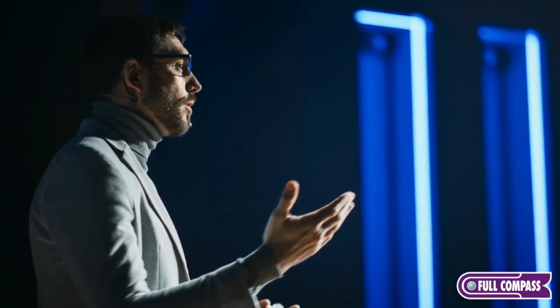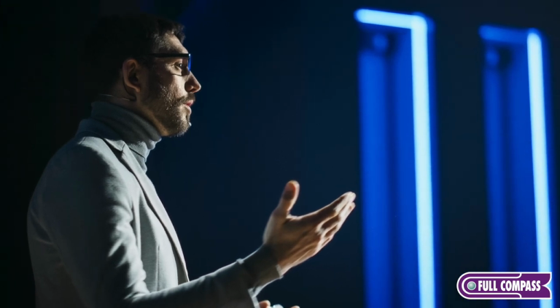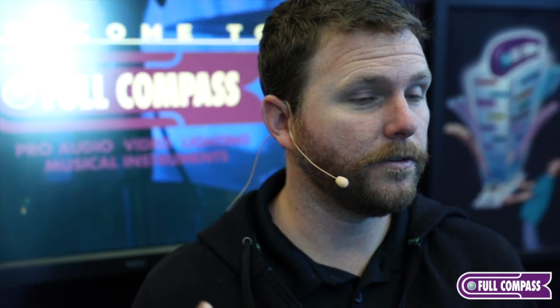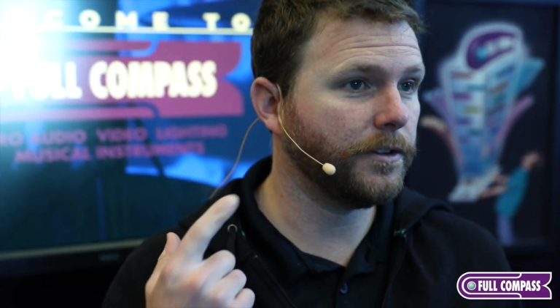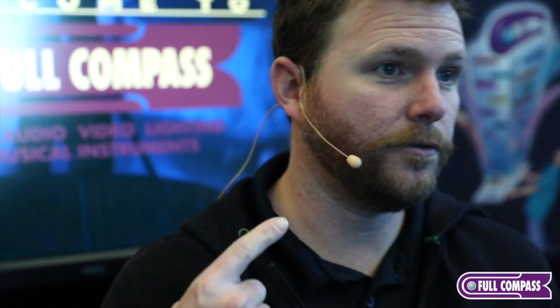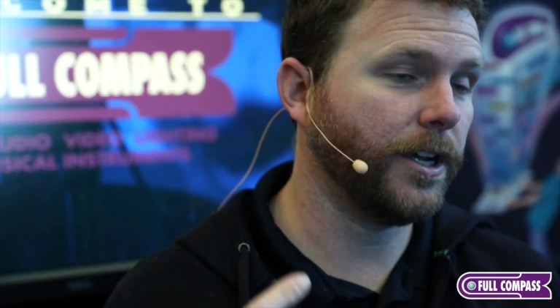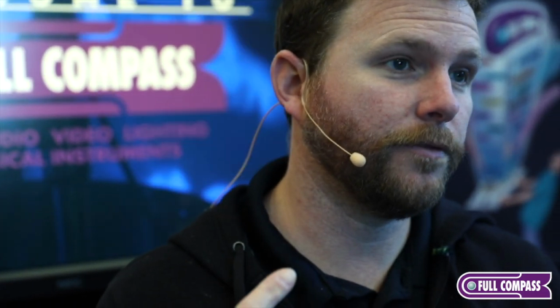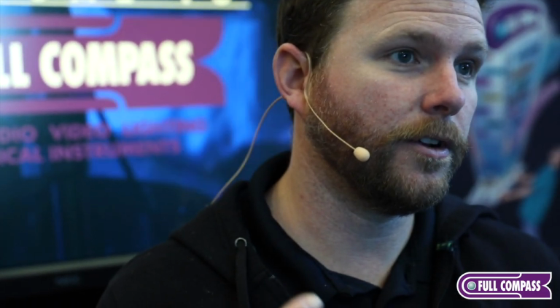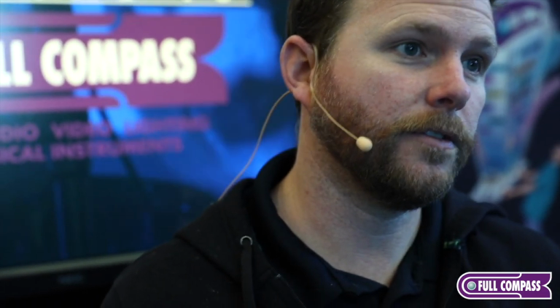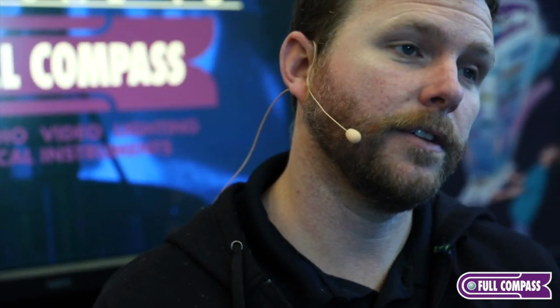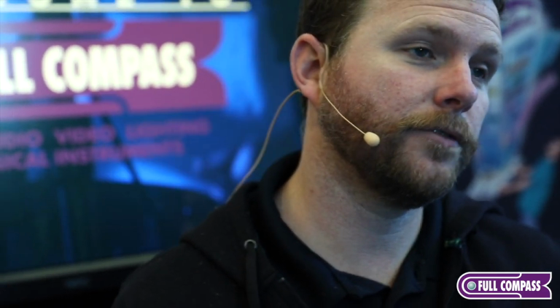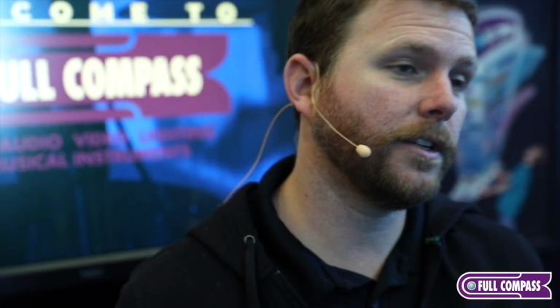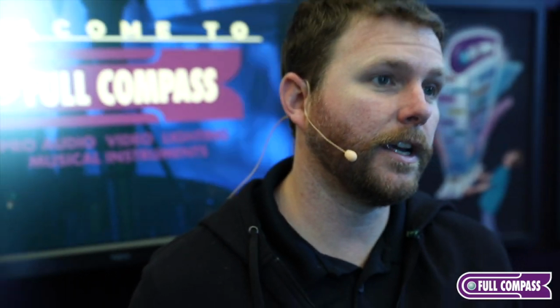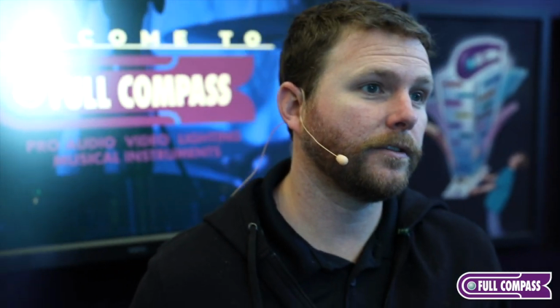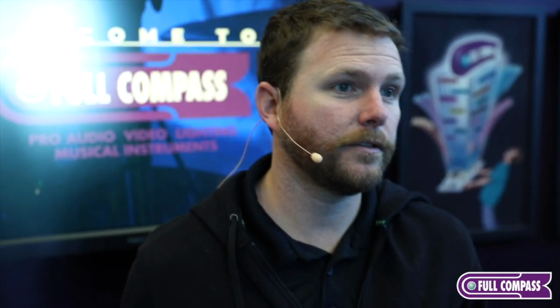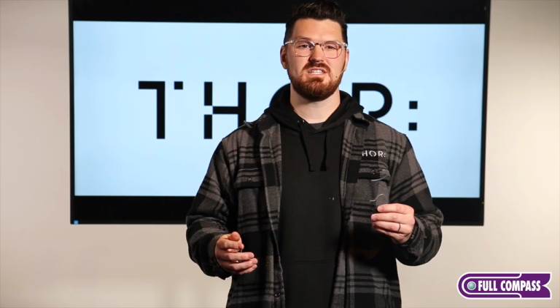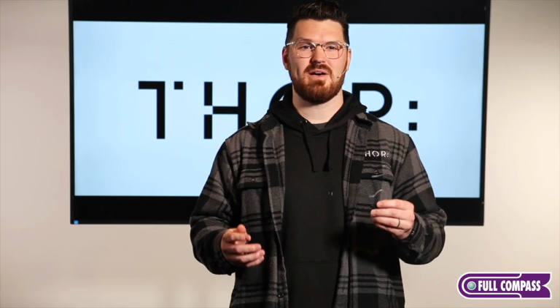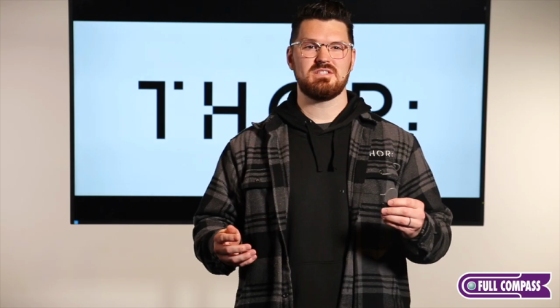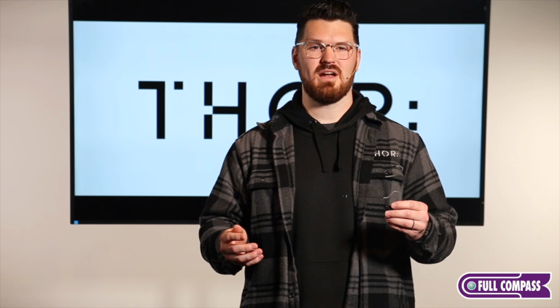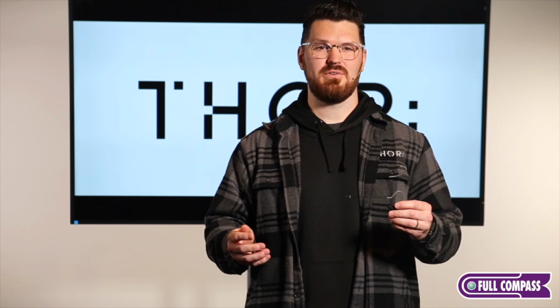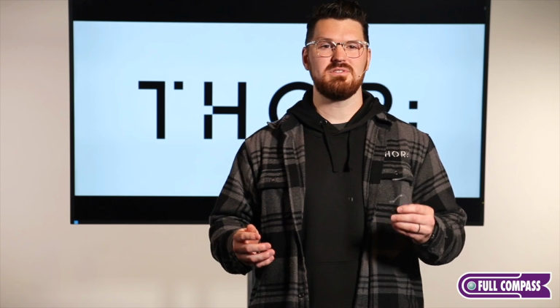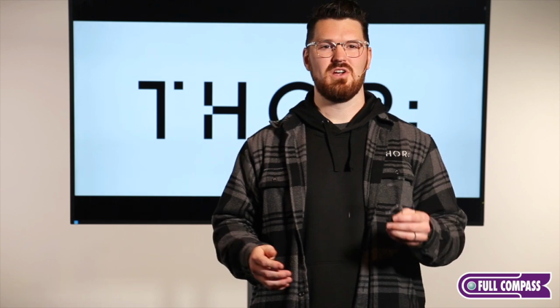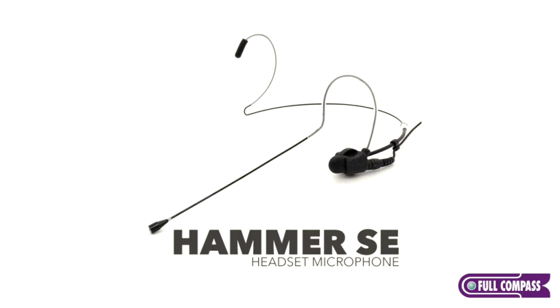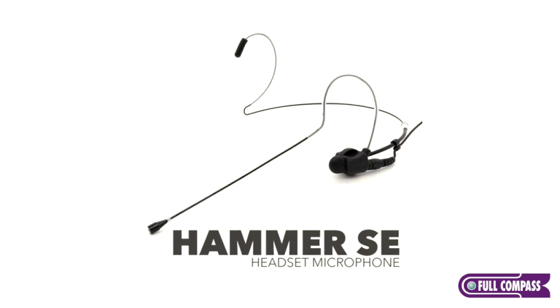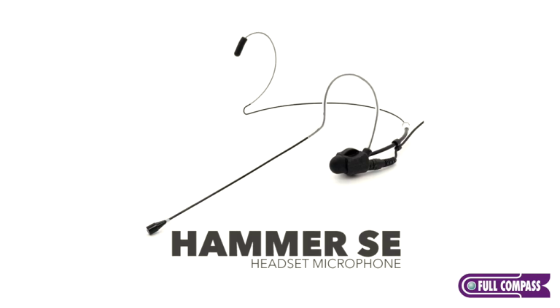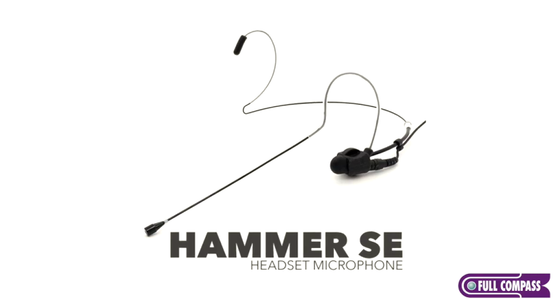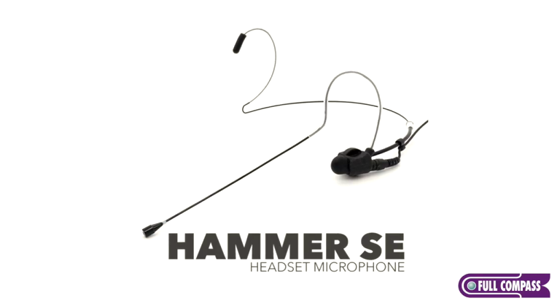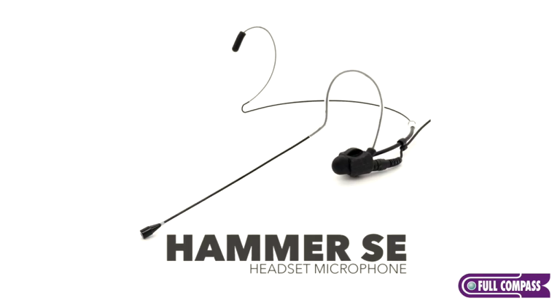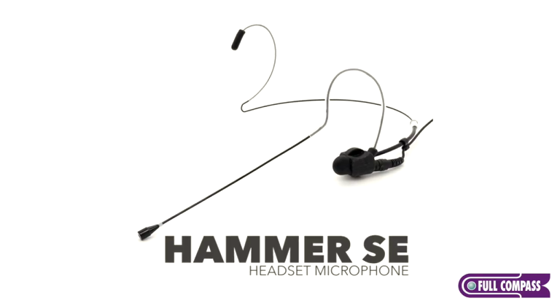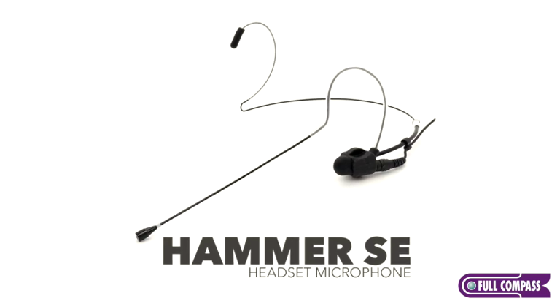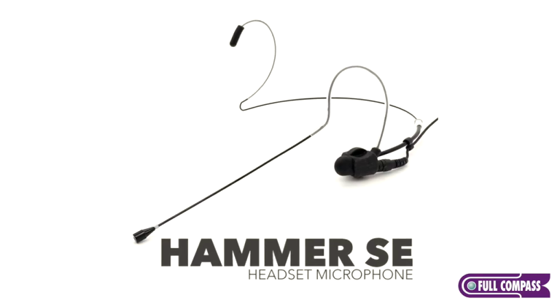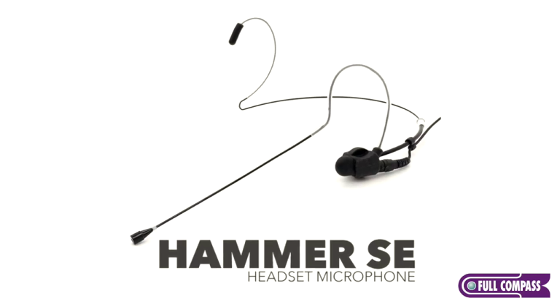We're excited to be partnered with Full Compass. If you have any questions about these microphones, reach out to your Full Compass sales professional.